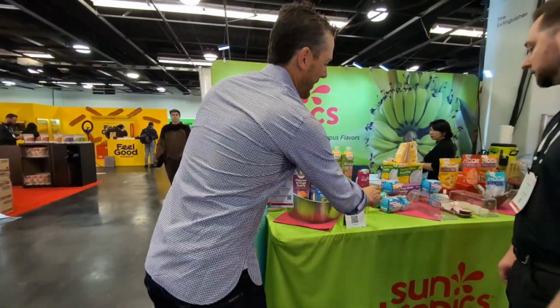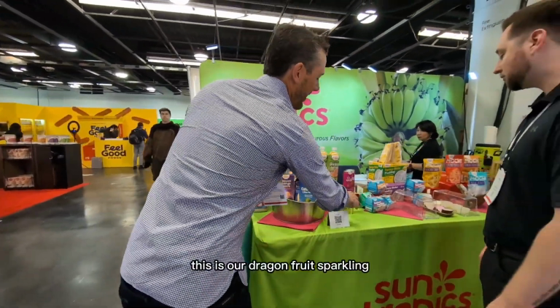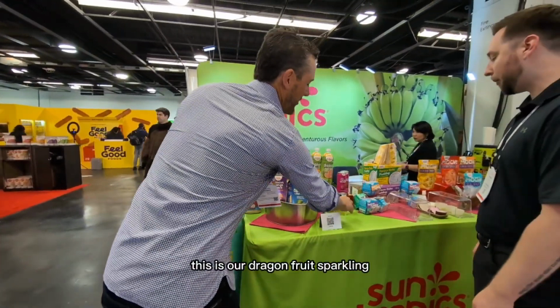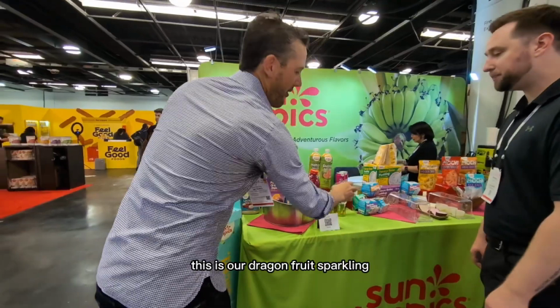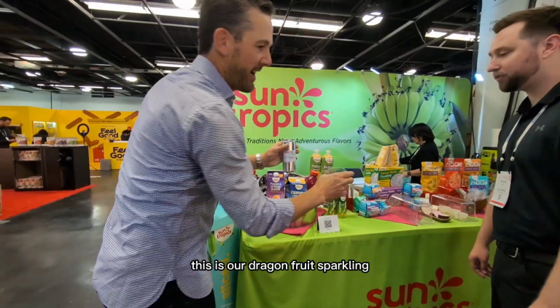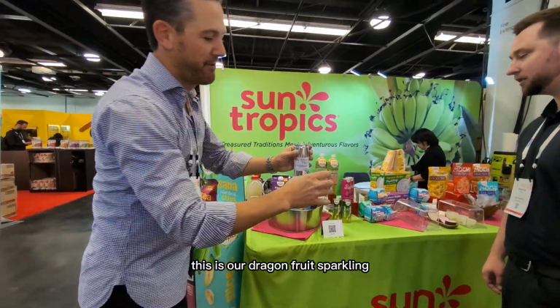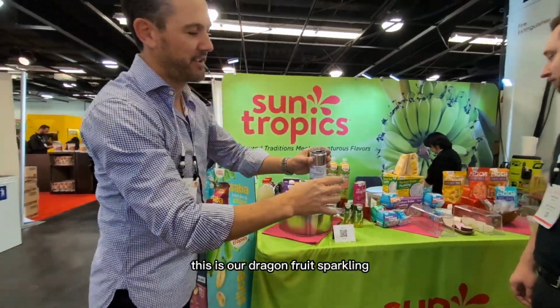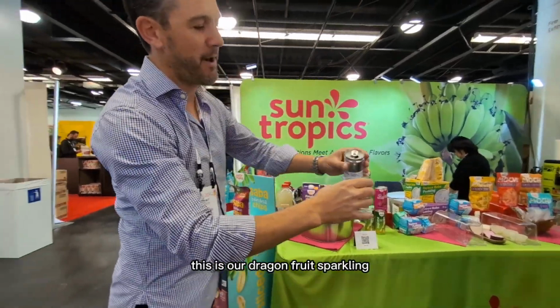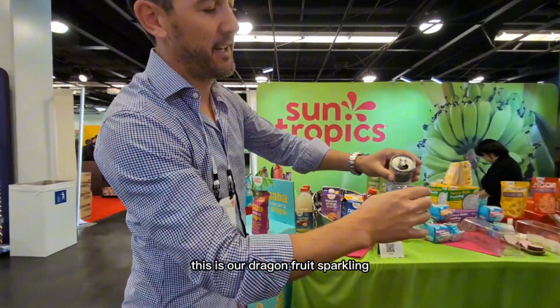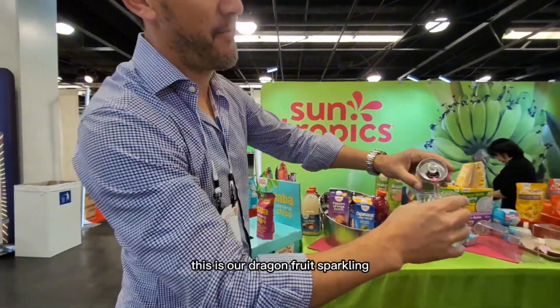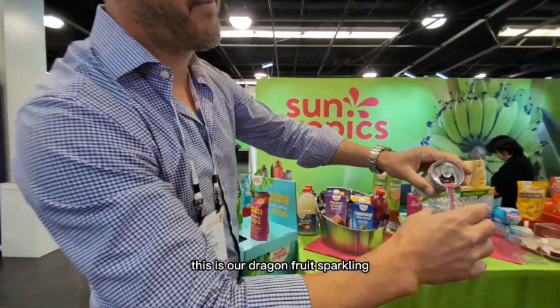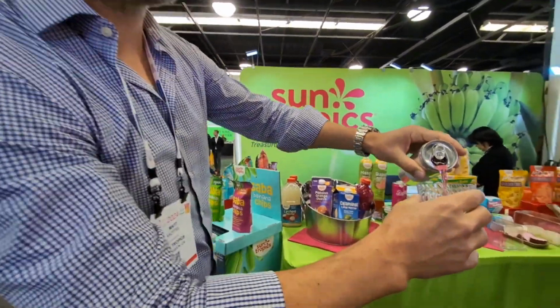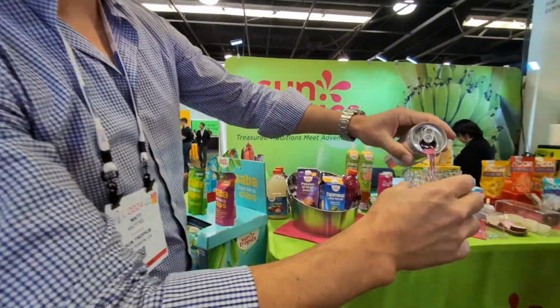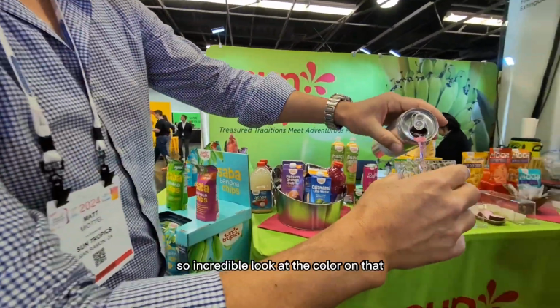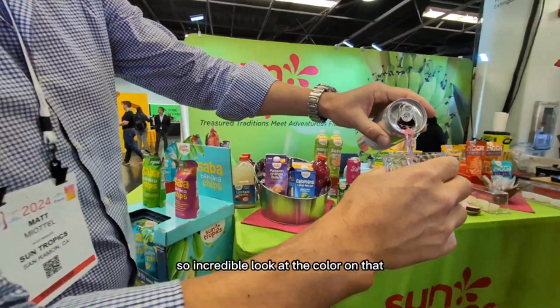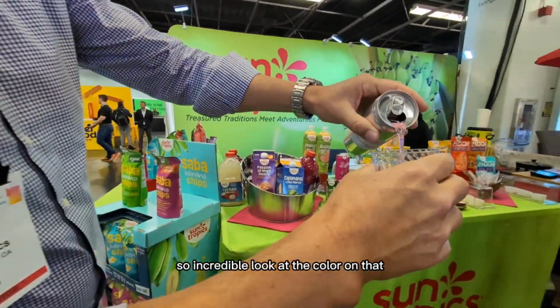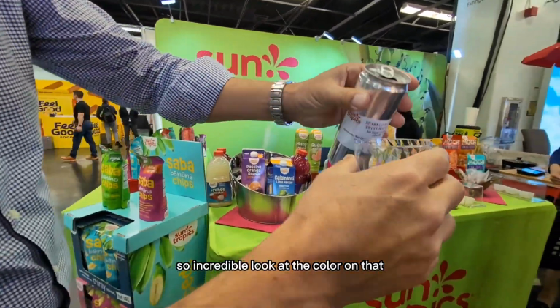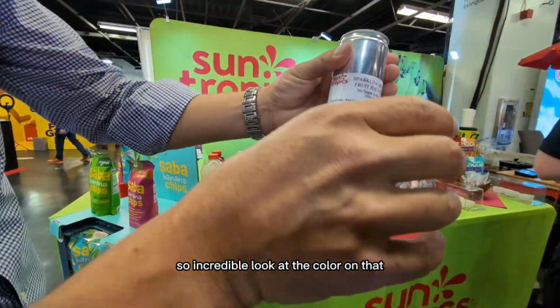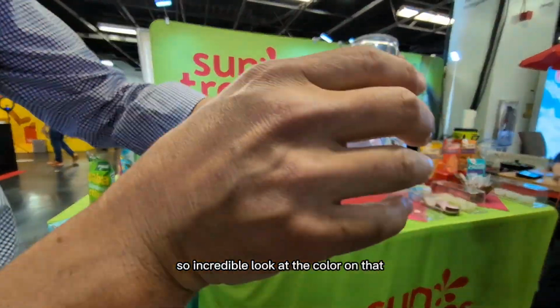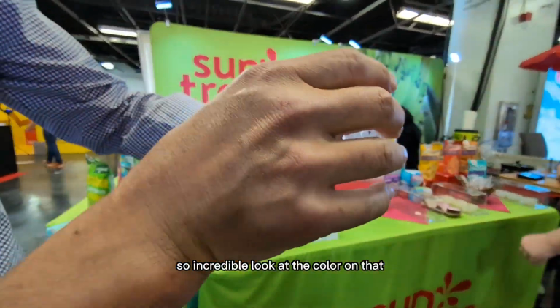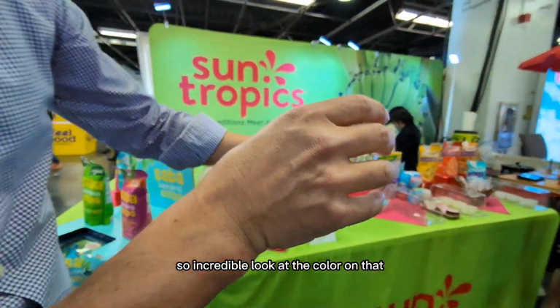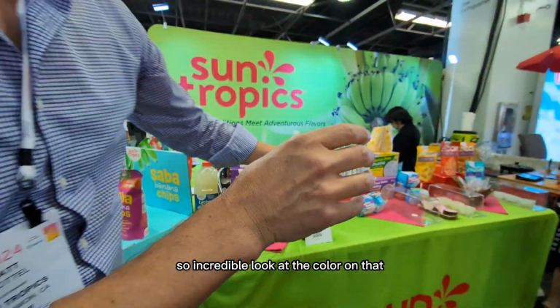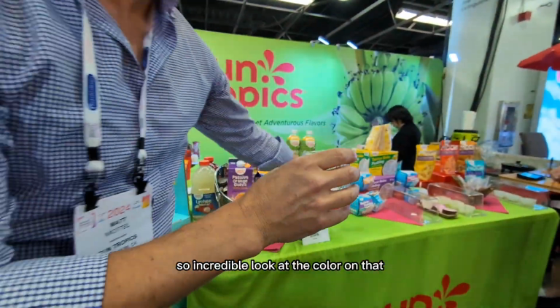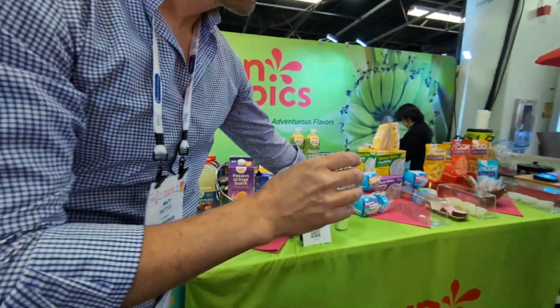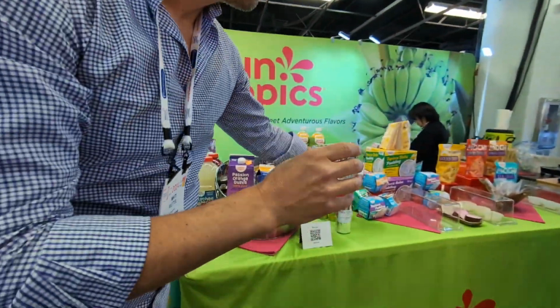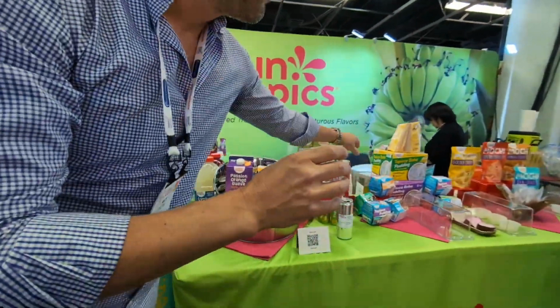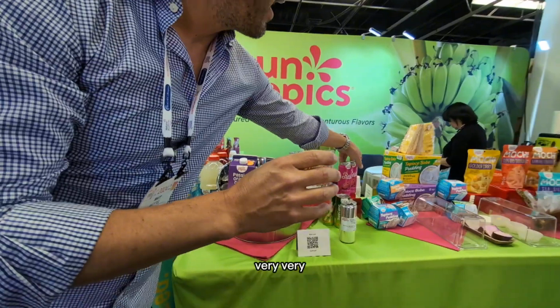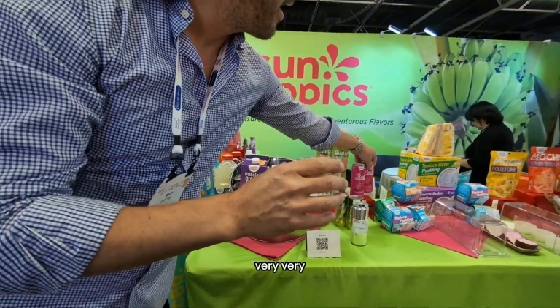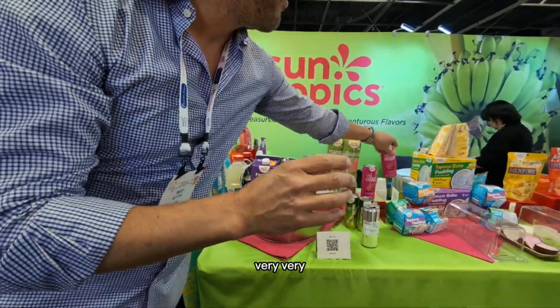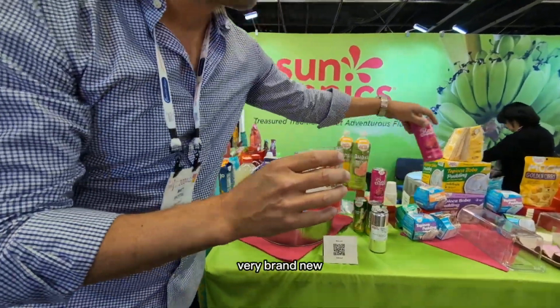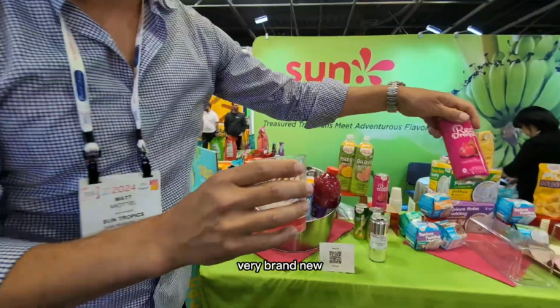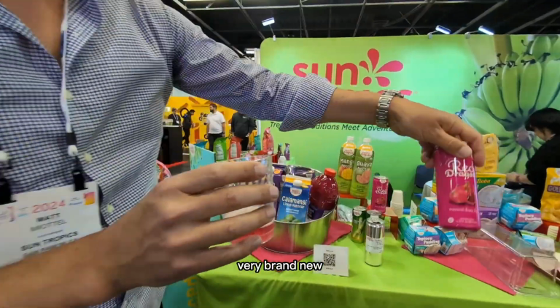This is our dragon fruit sparkling. So incredible — look at the color on that. Very brand new.